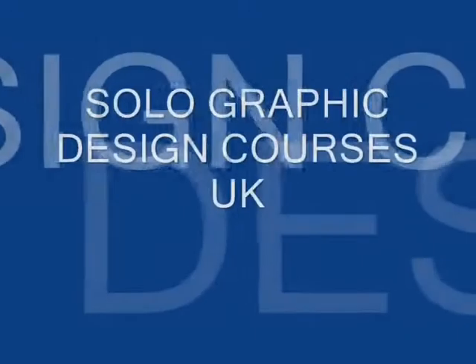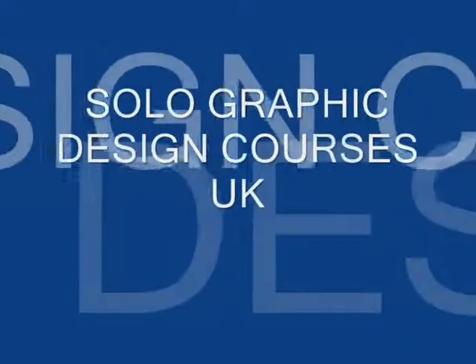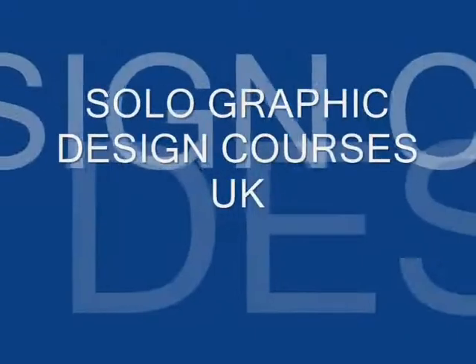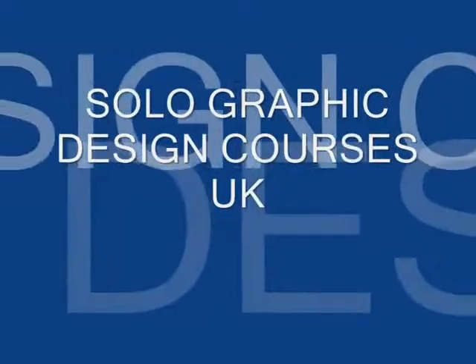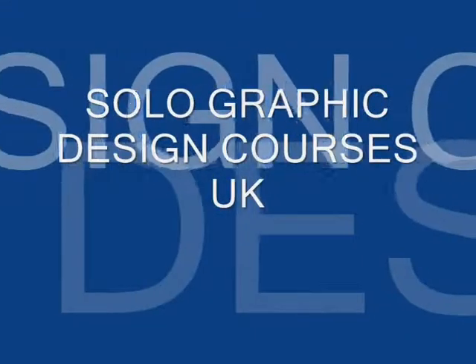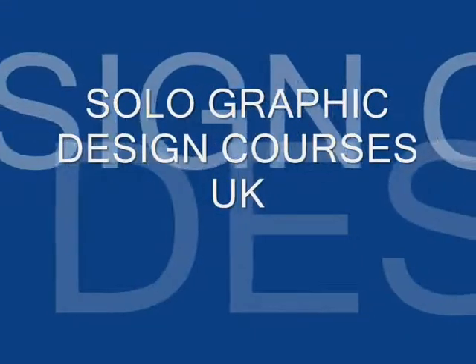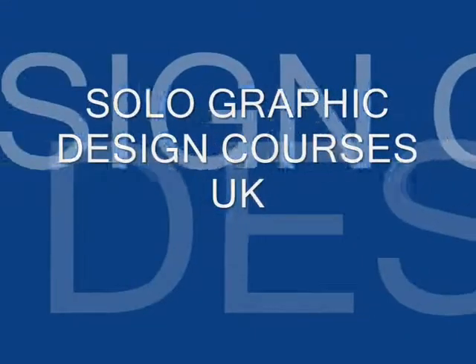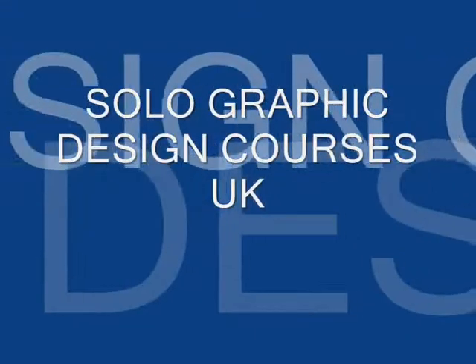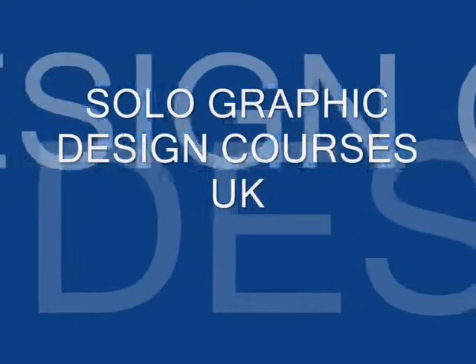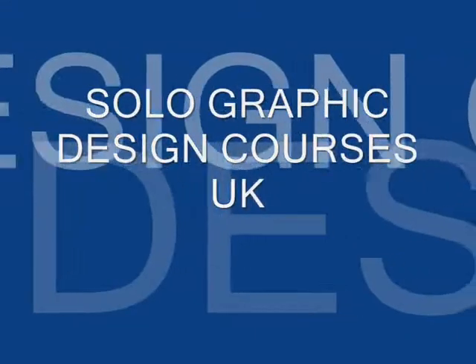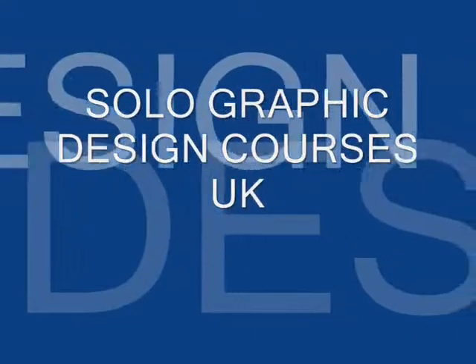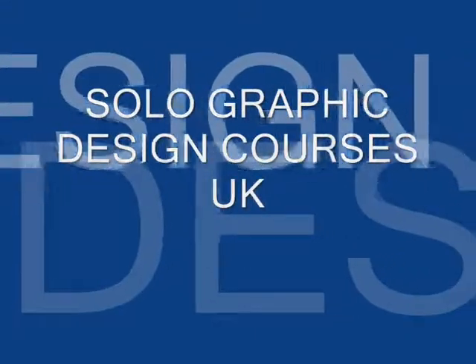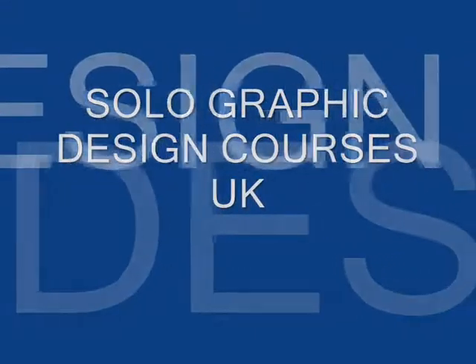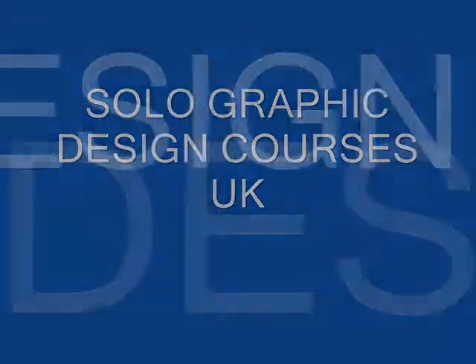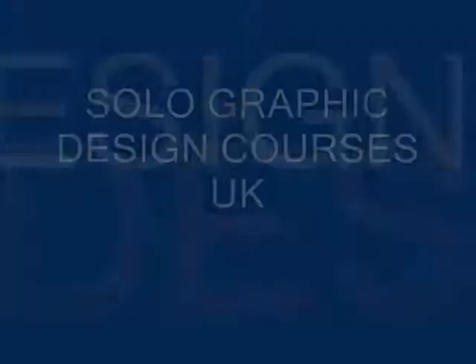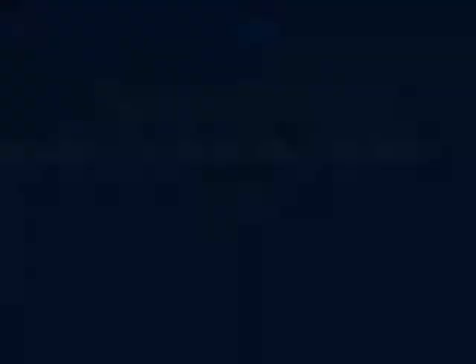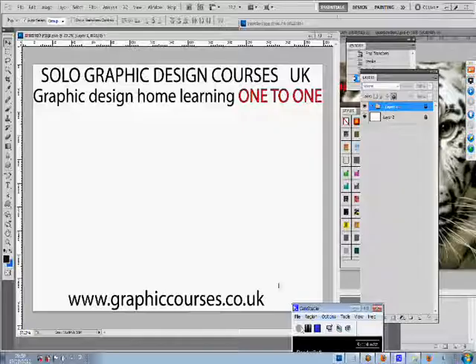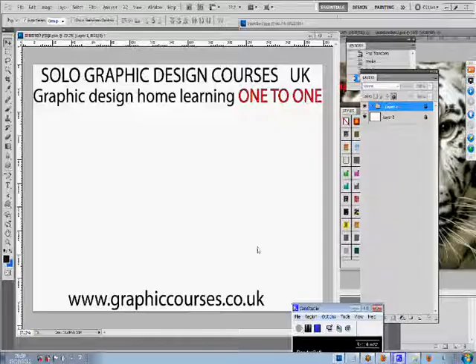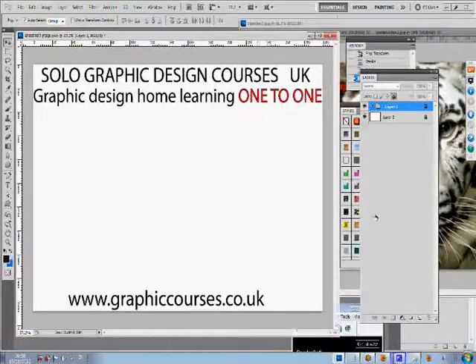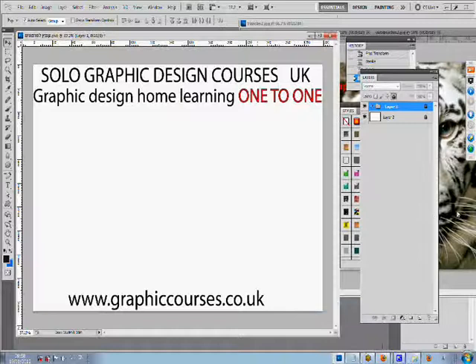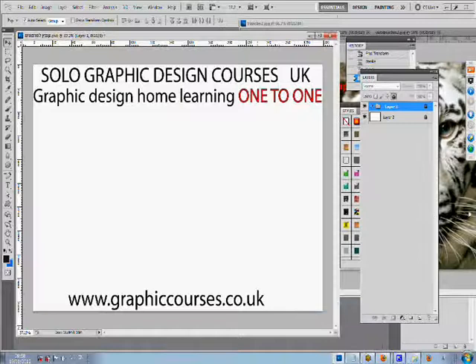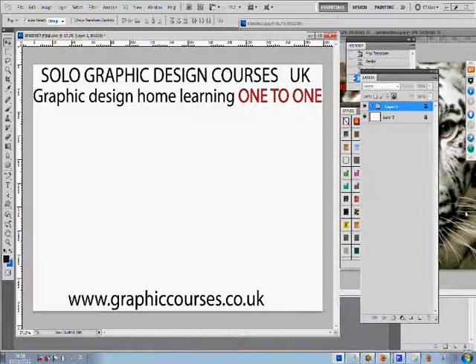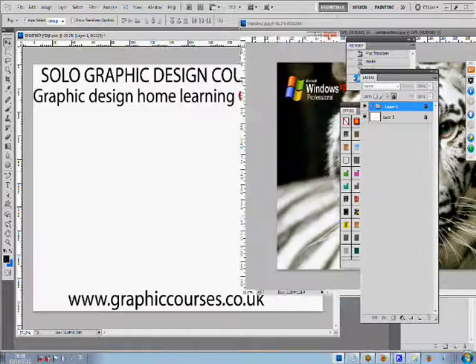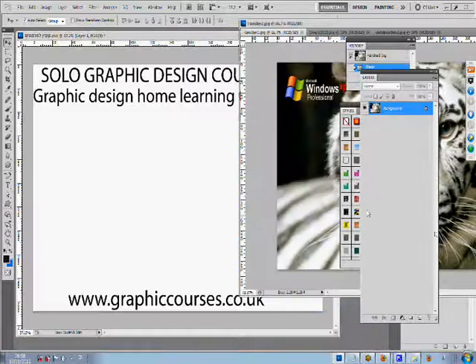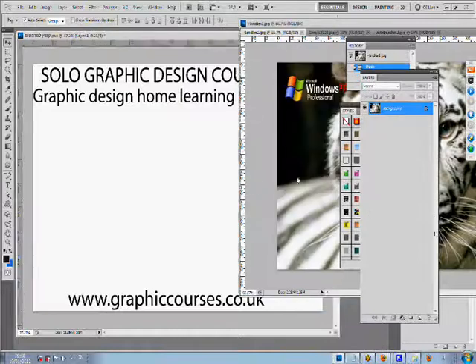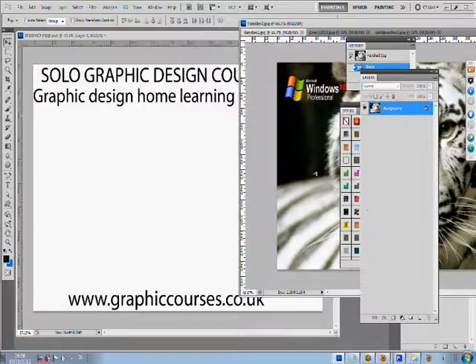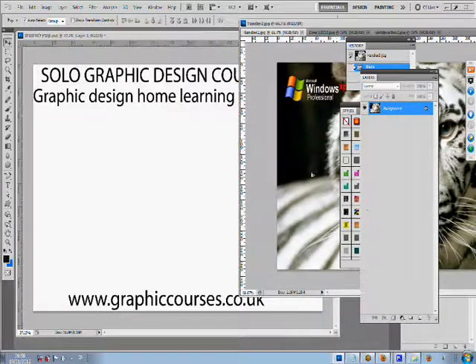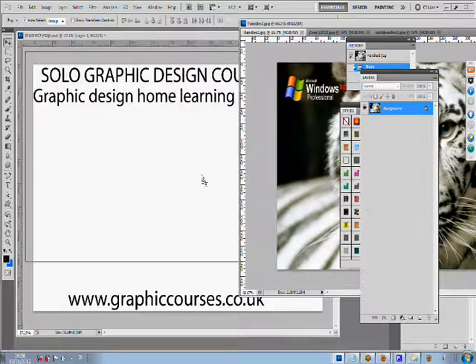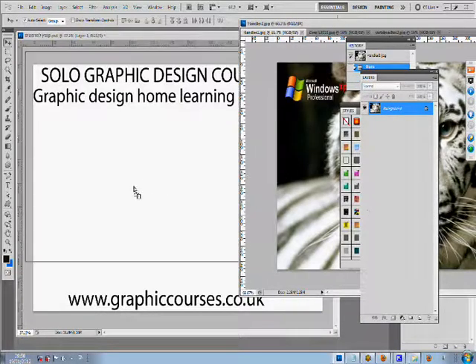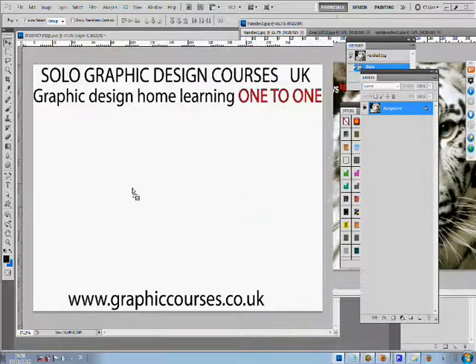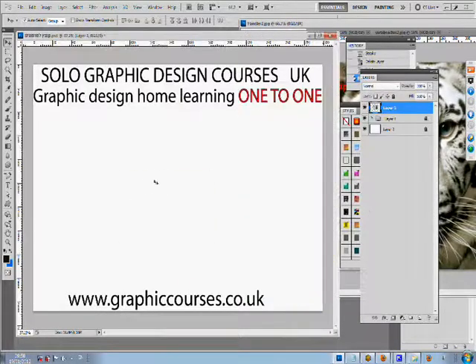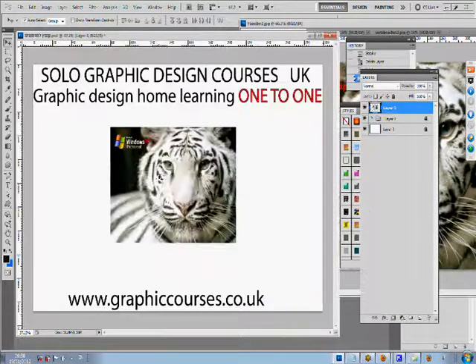Hello and welcome to Cello Online. This is an online school. The way we teach is very simple.